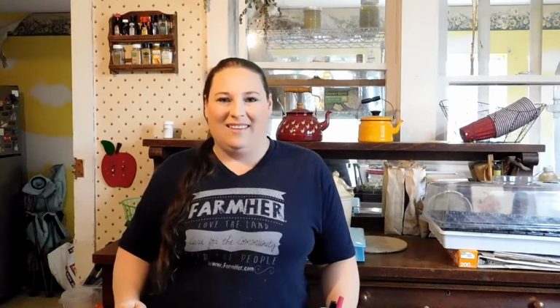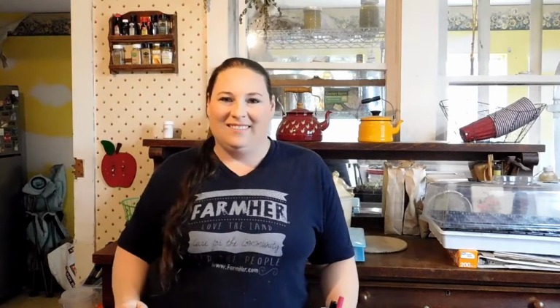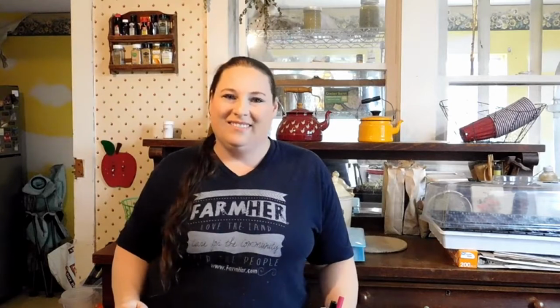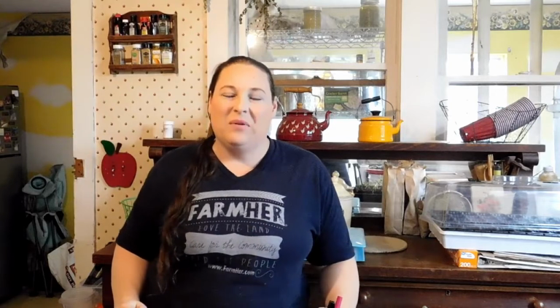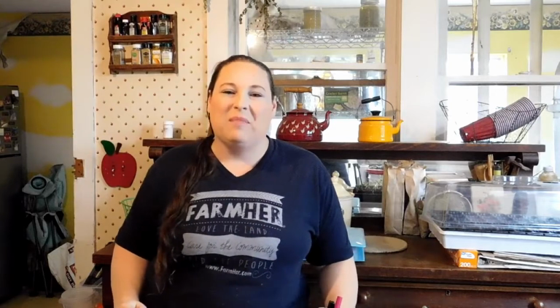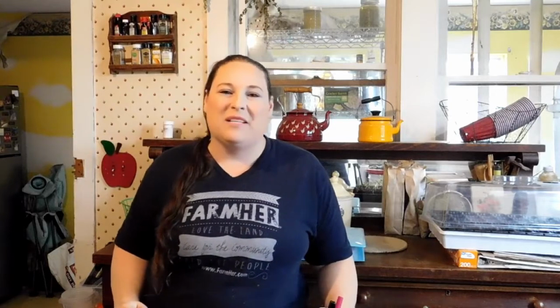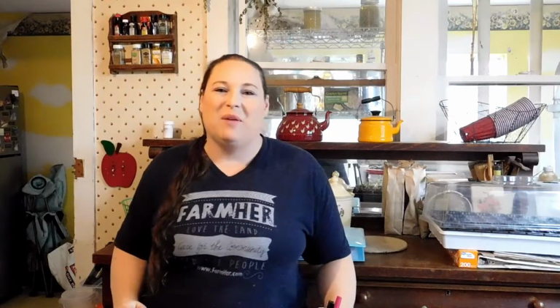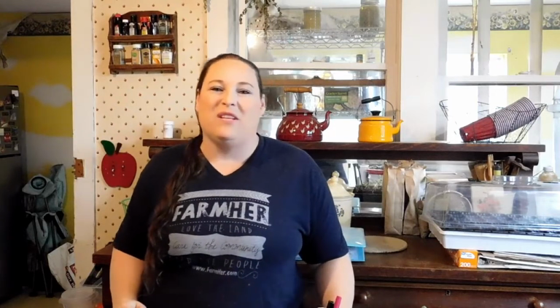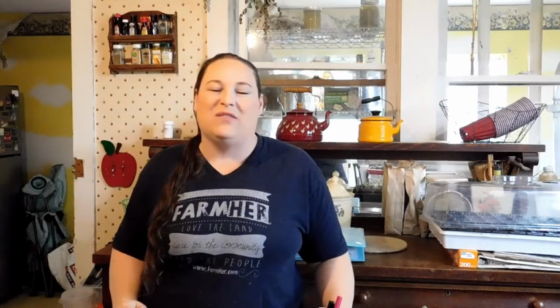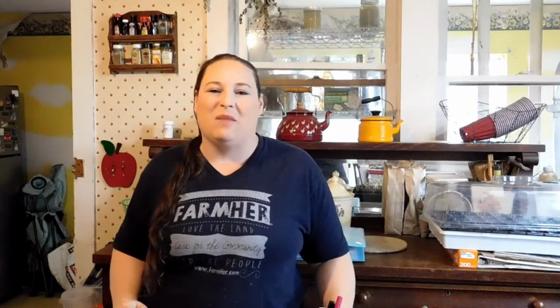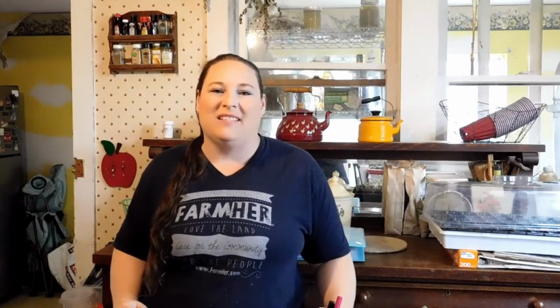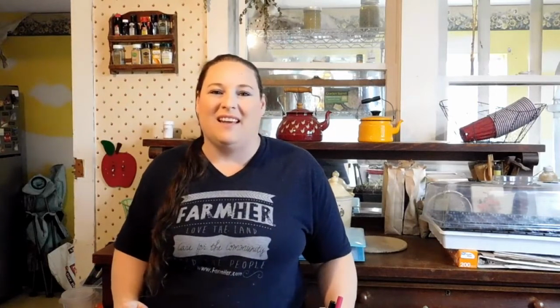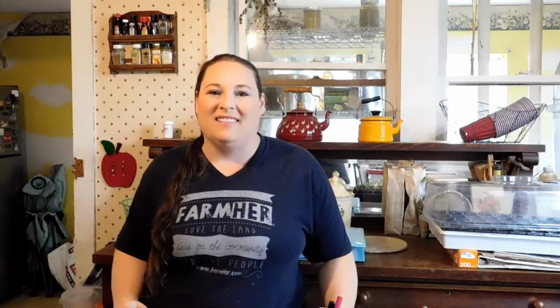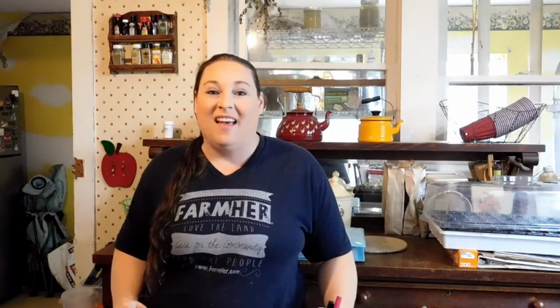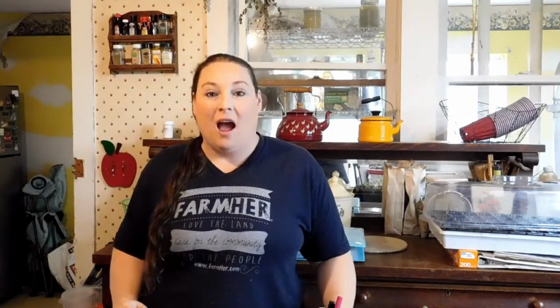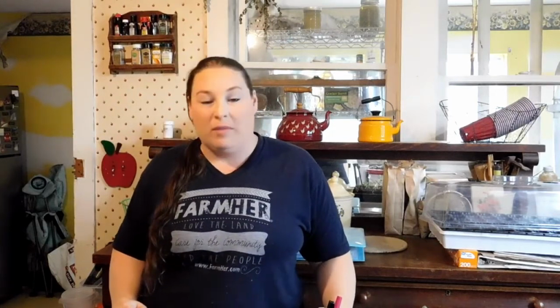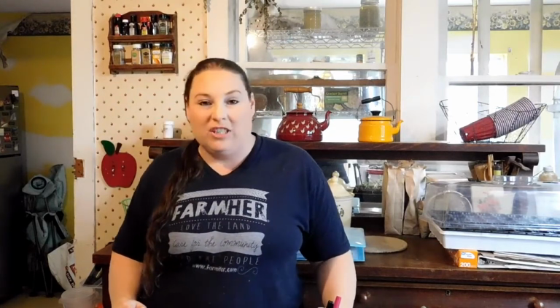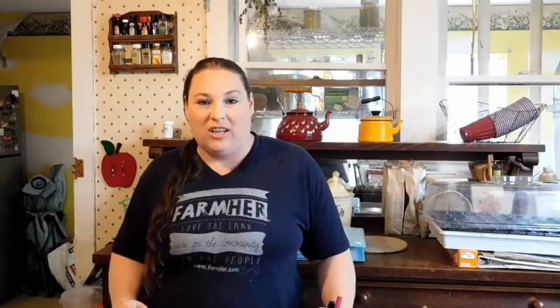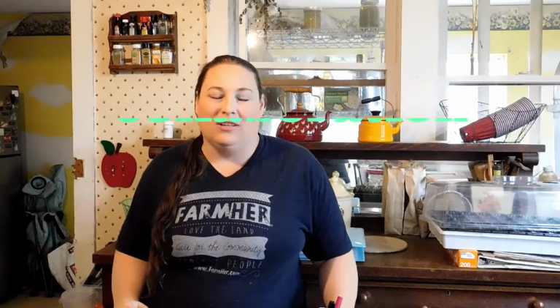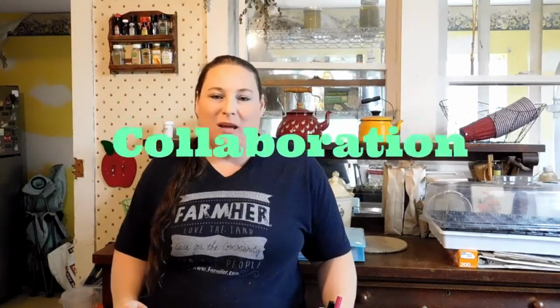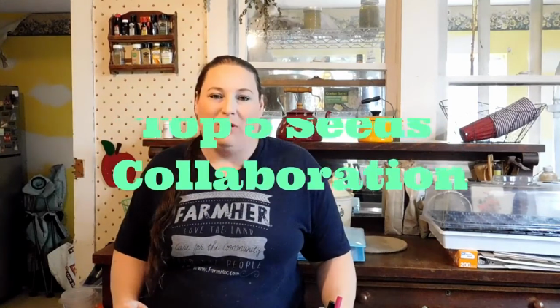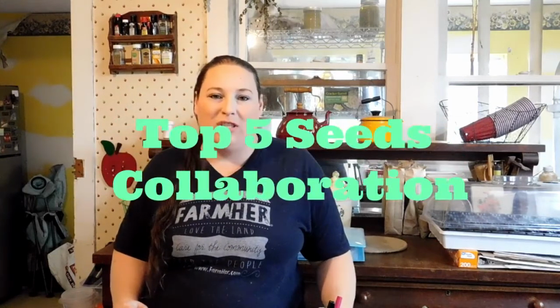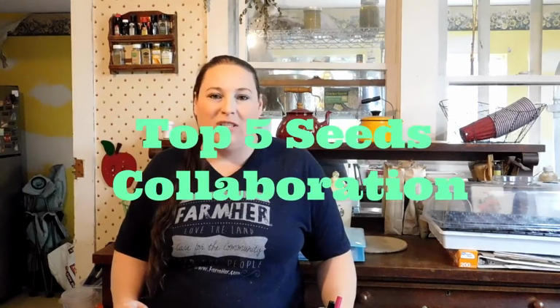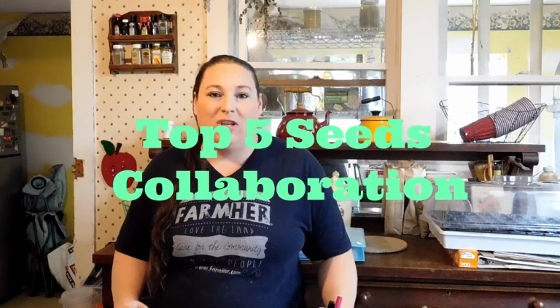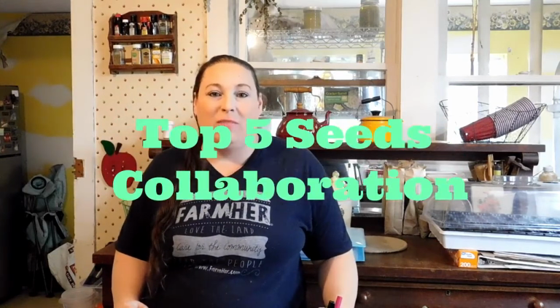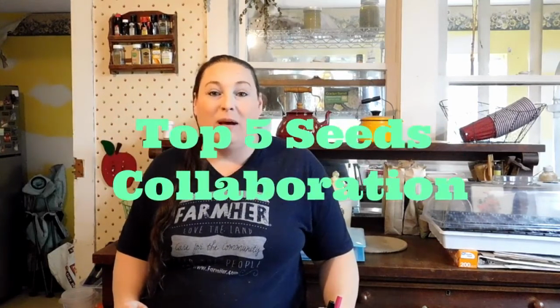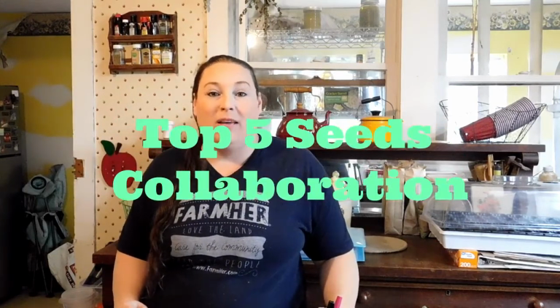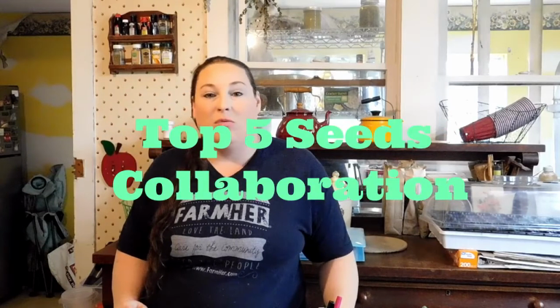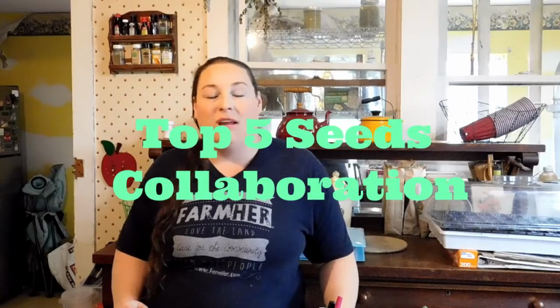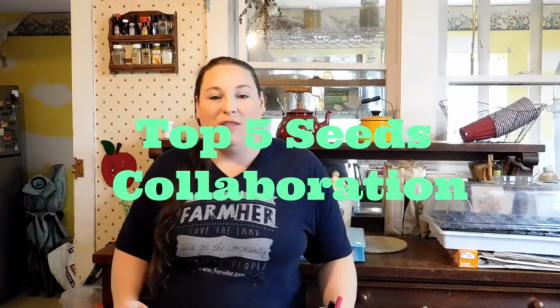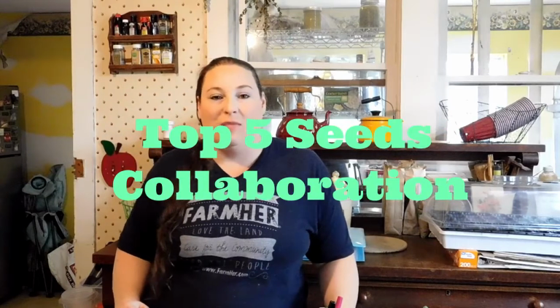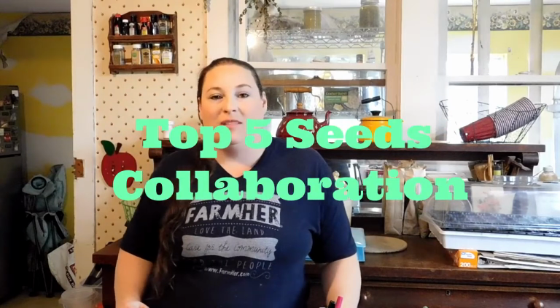Hi, welcome back to Providence Barnstead. I'm Alisha. This is a collaboration started by The Wright Farms.